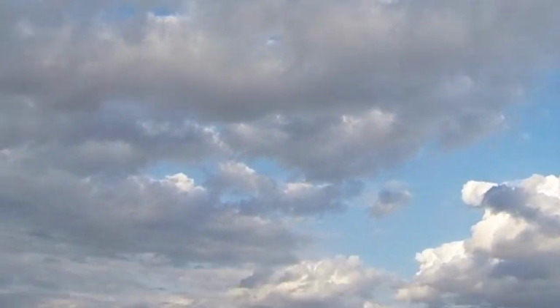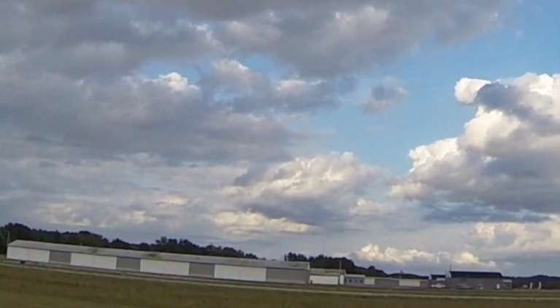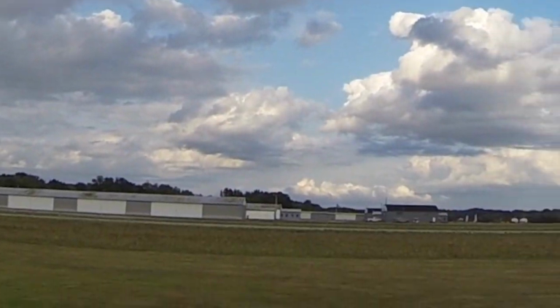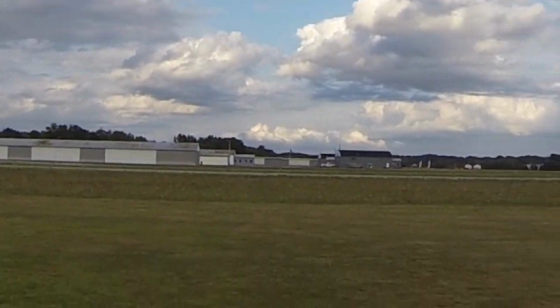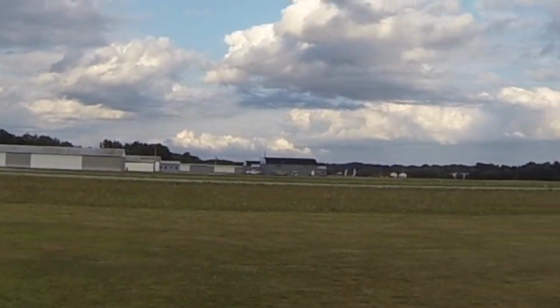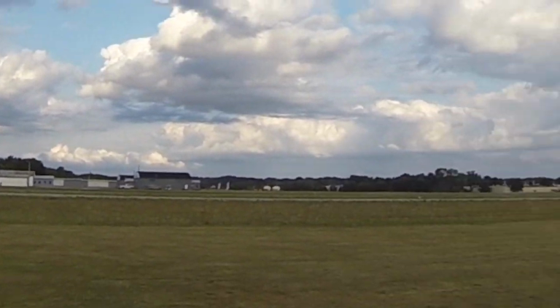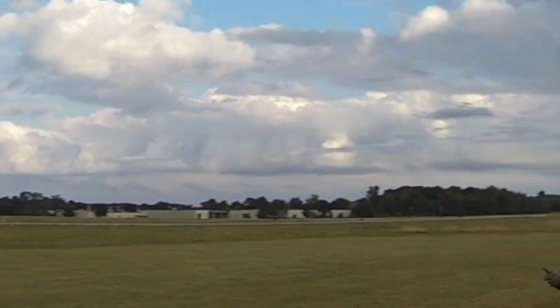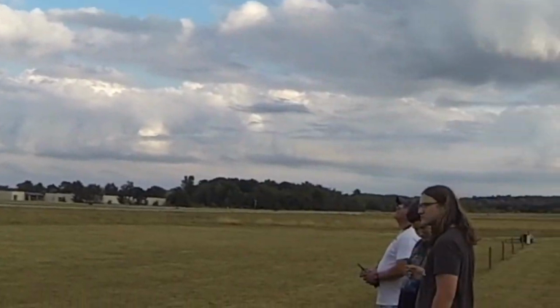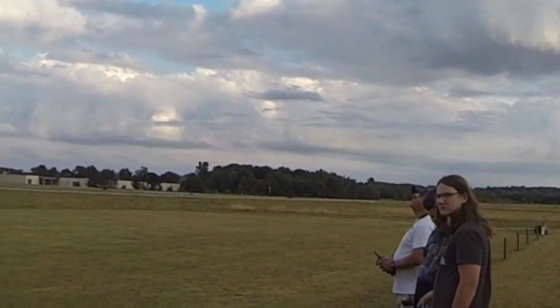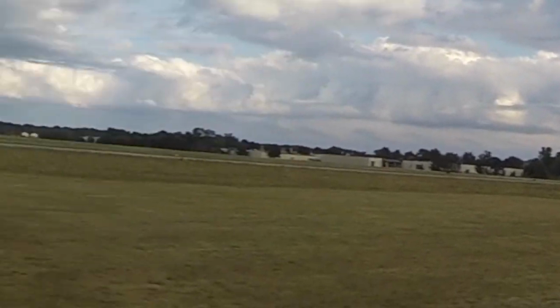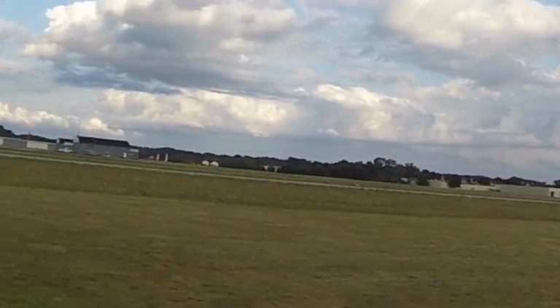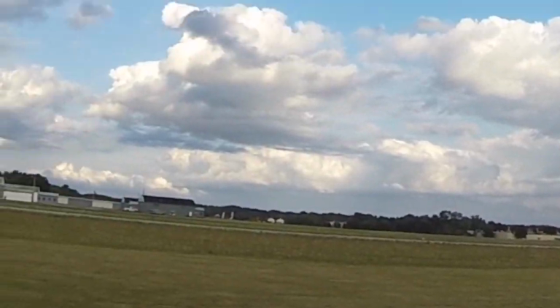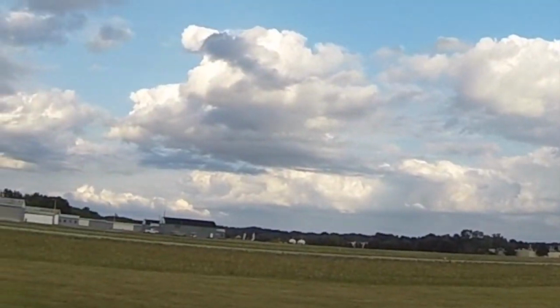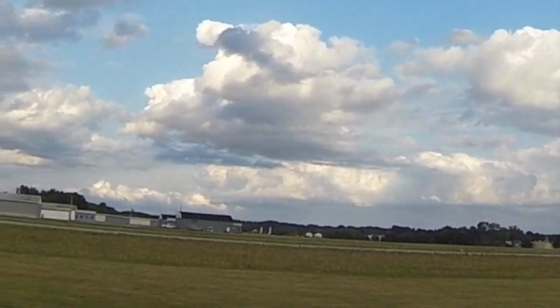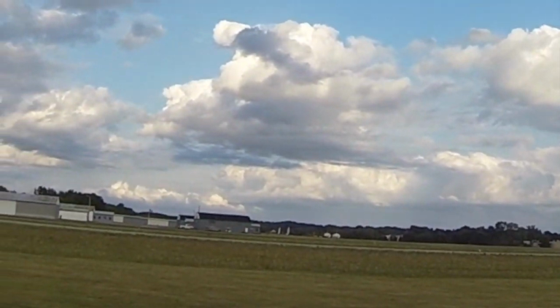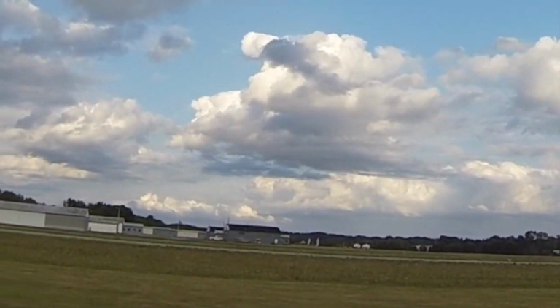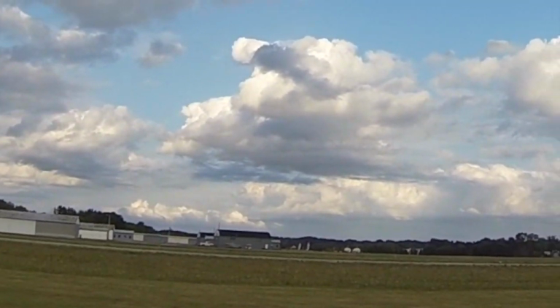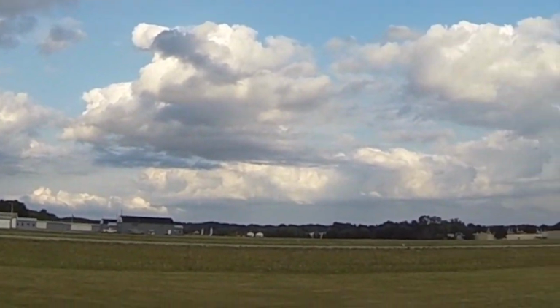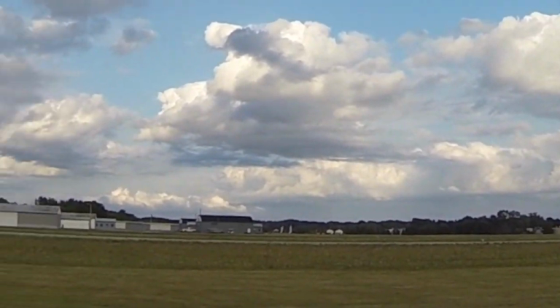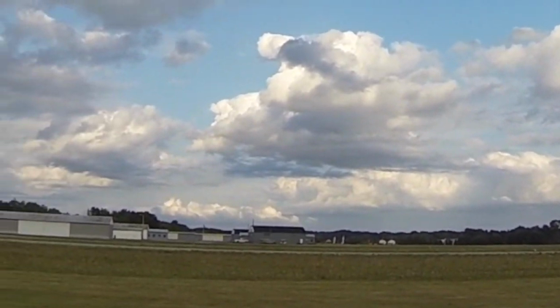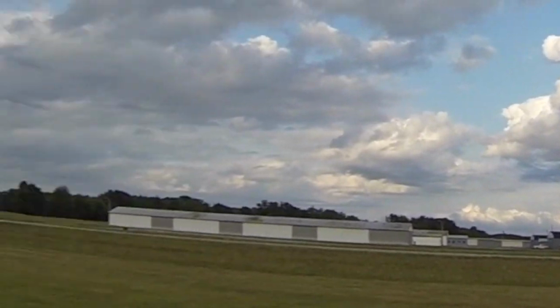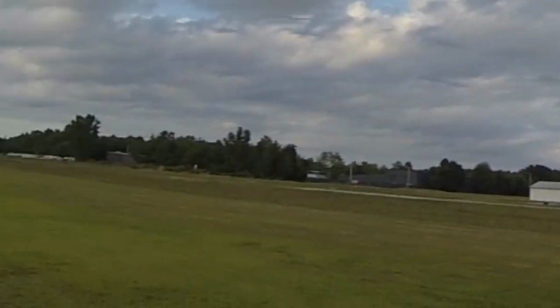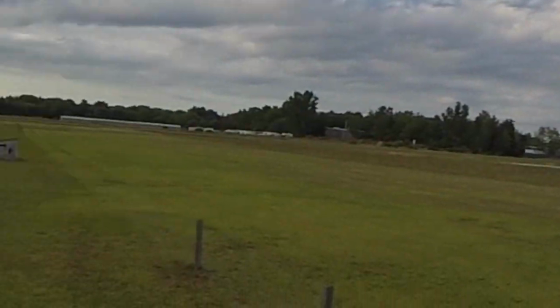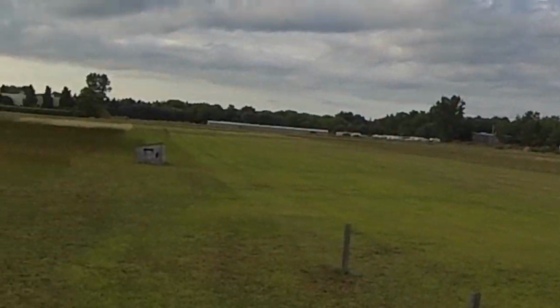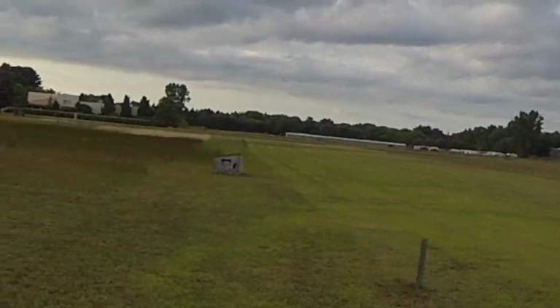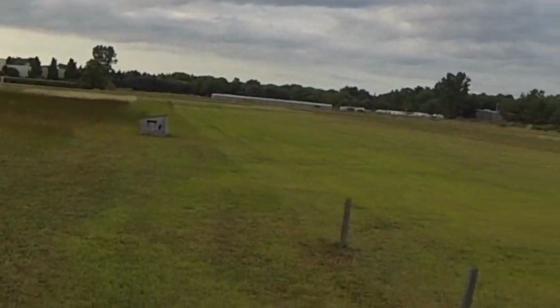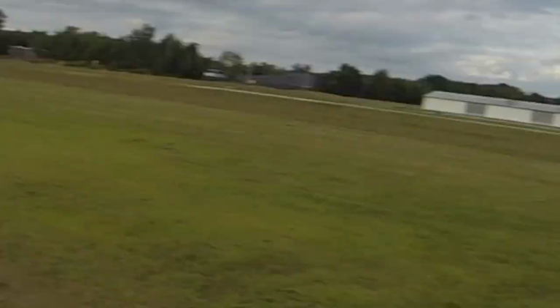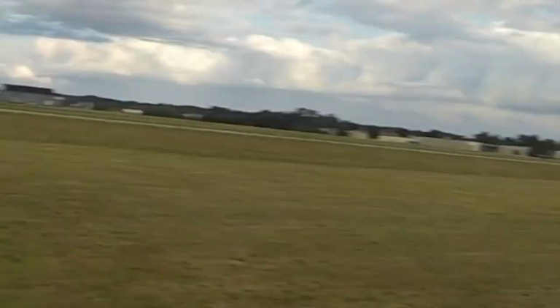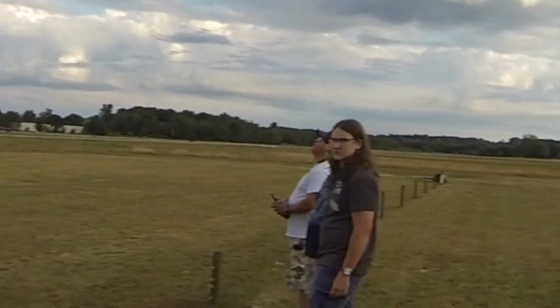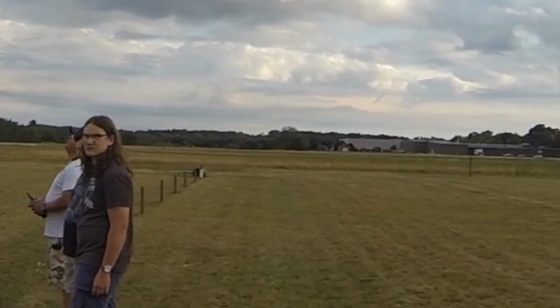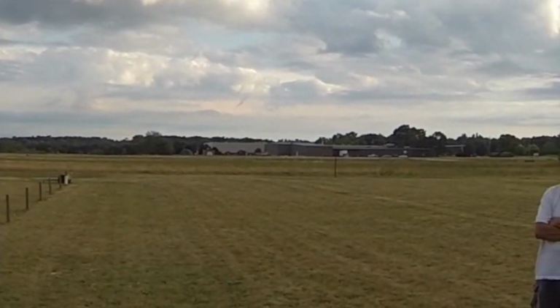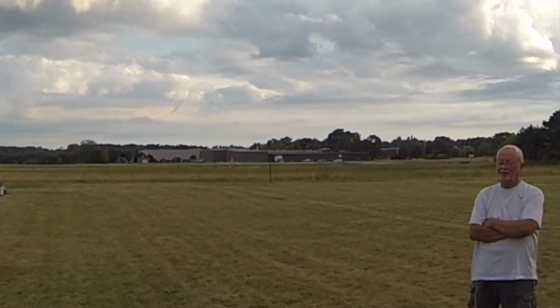All right, Chuck, I'm going to take off to the north — airspace is clear.